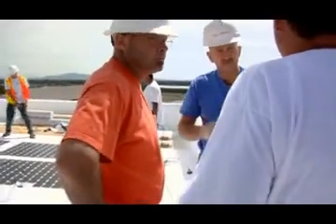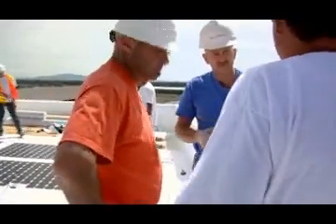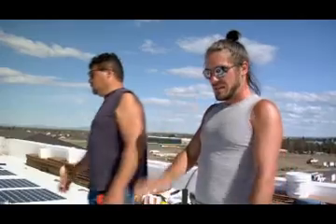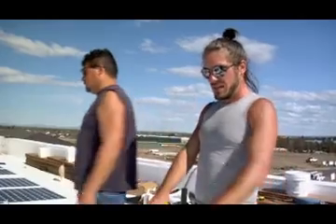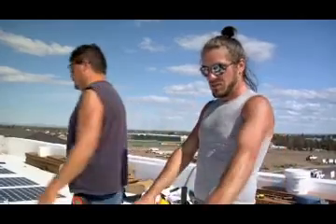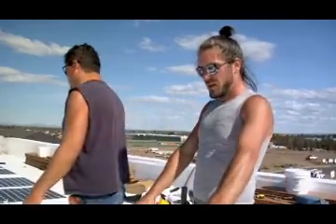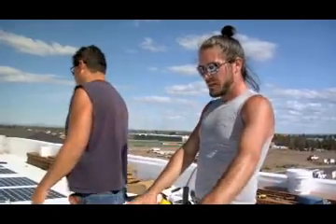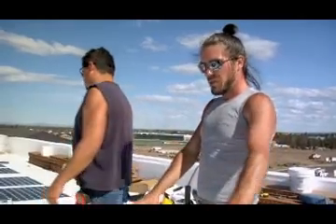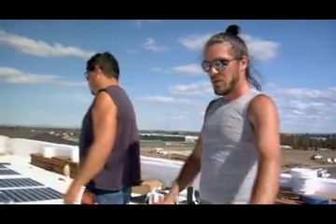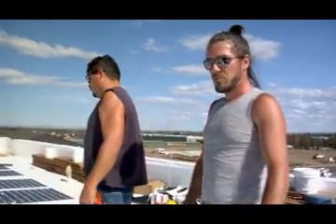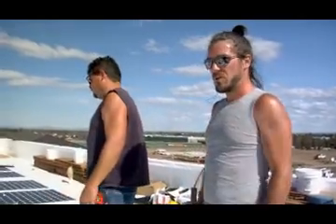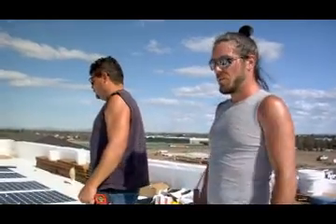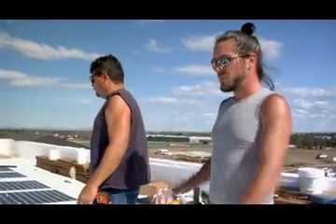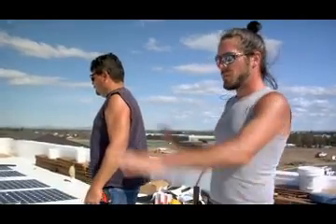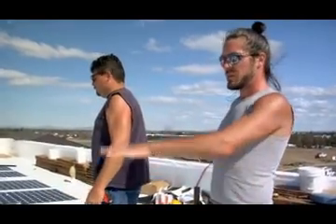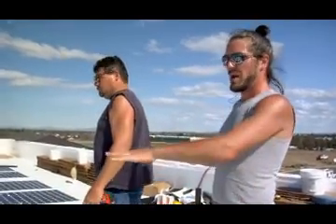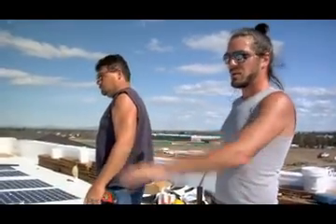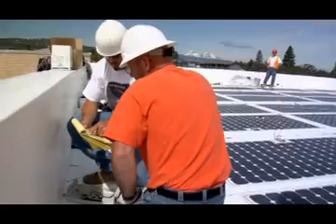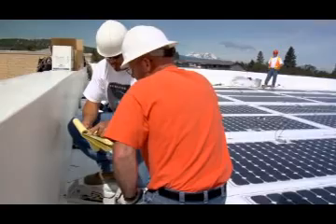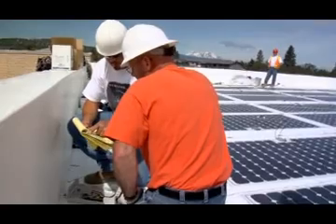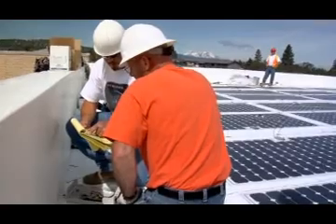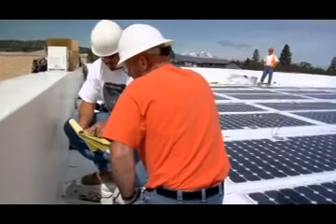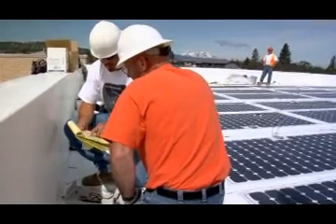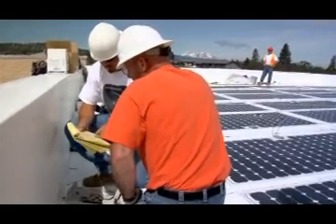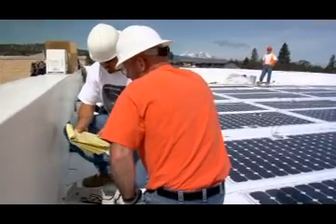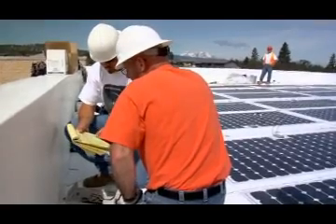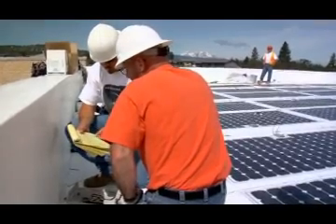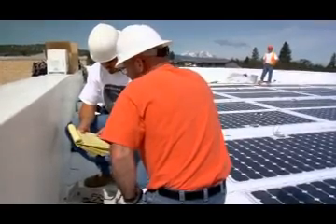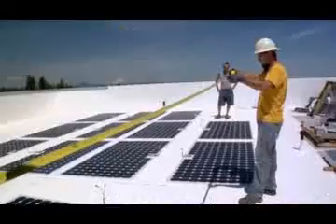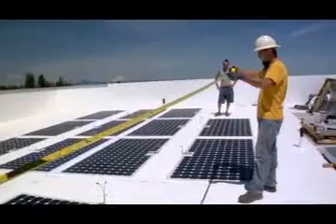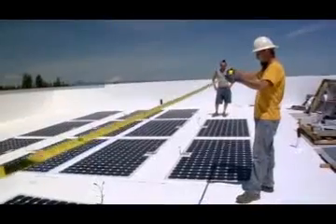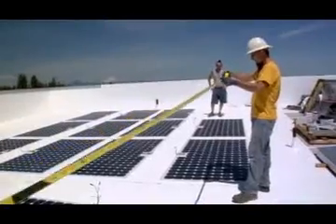As it is there's a nice membrane roof here but once you put these panels on top it also provides extra protection for the roof.